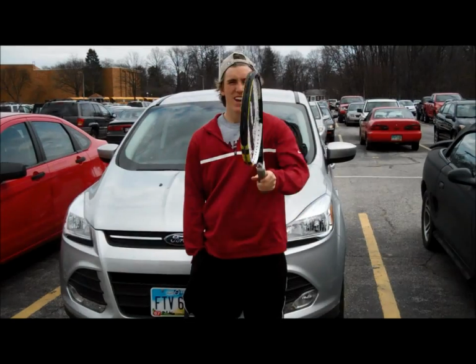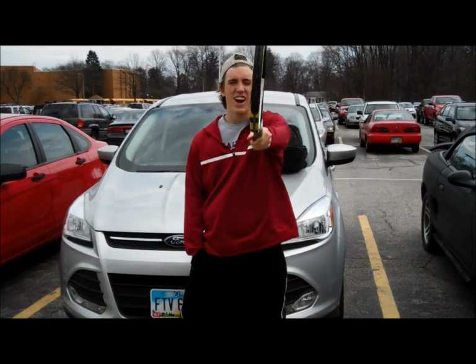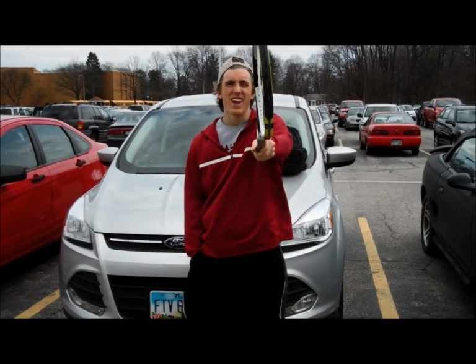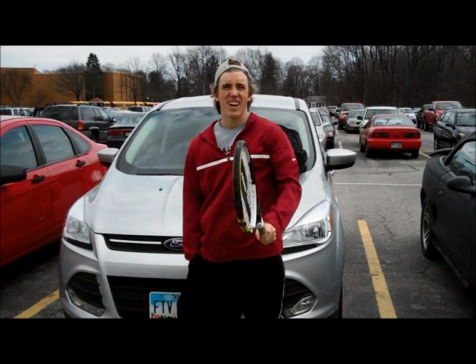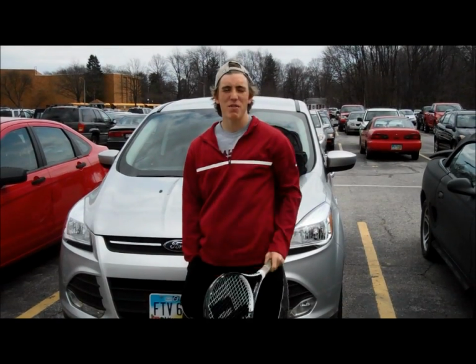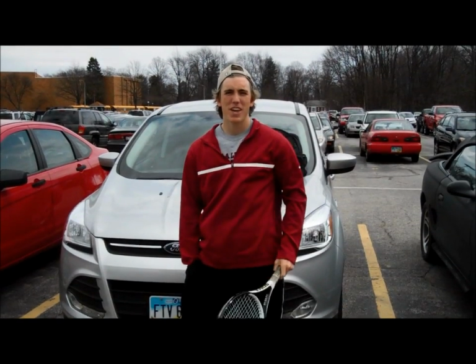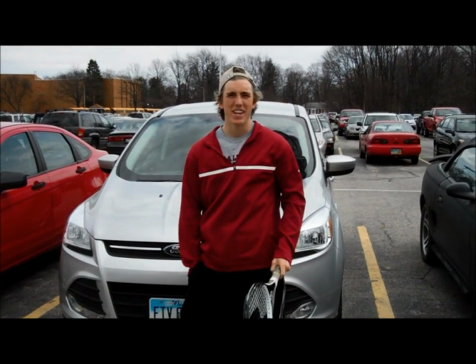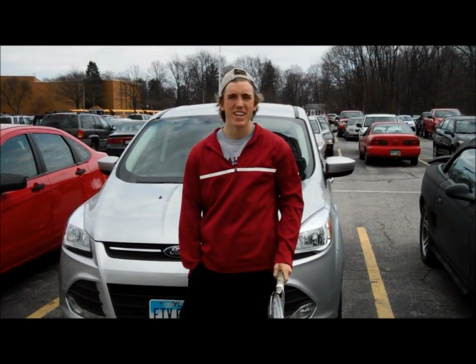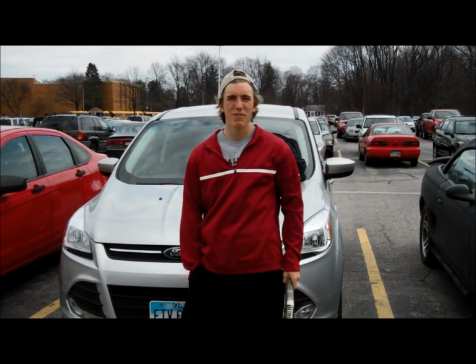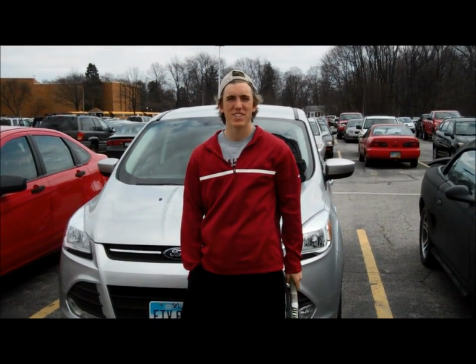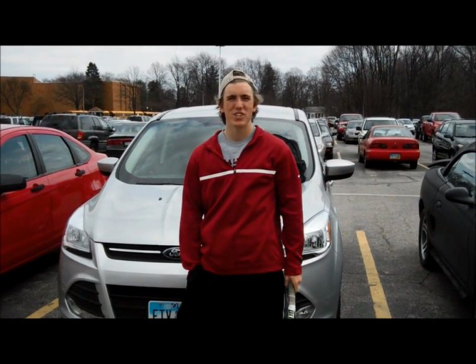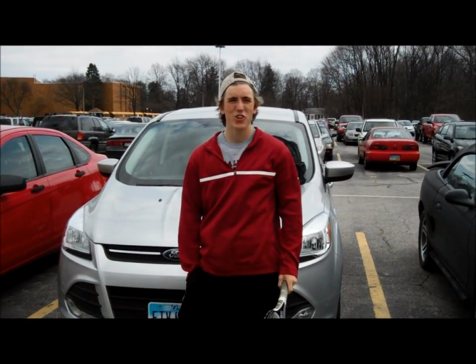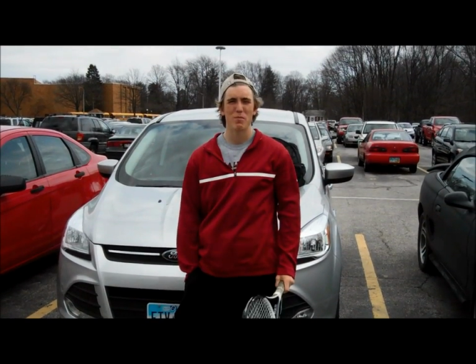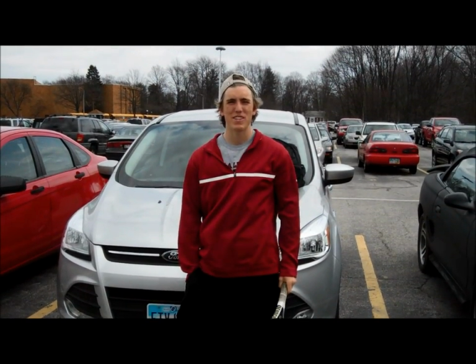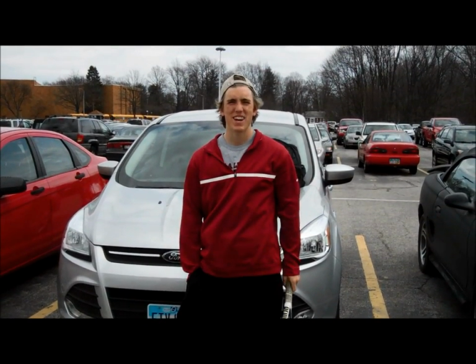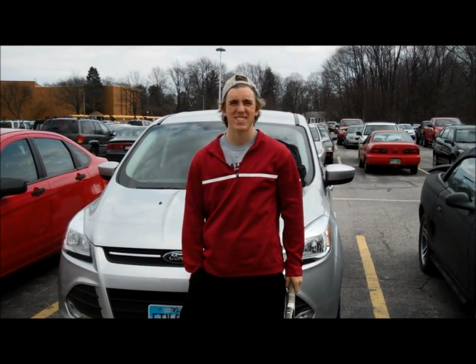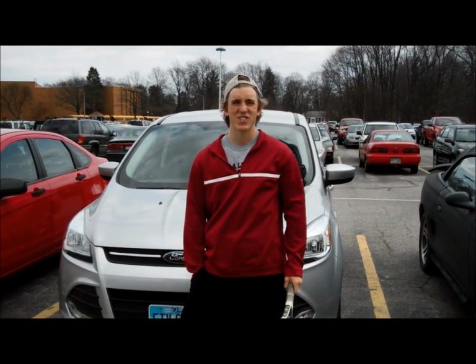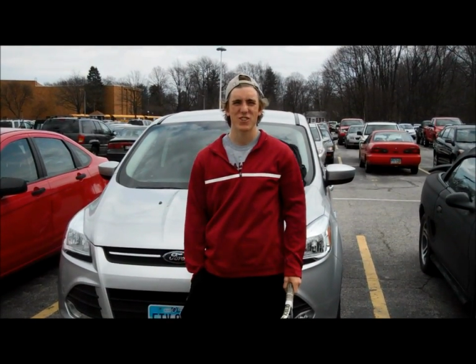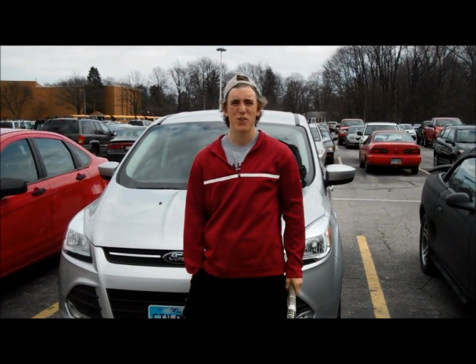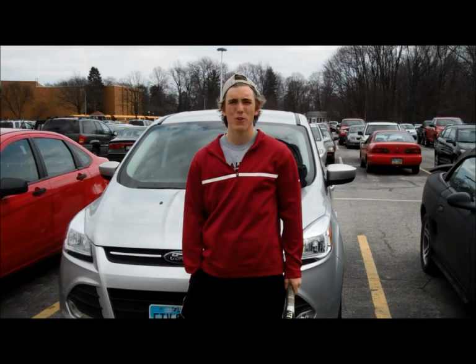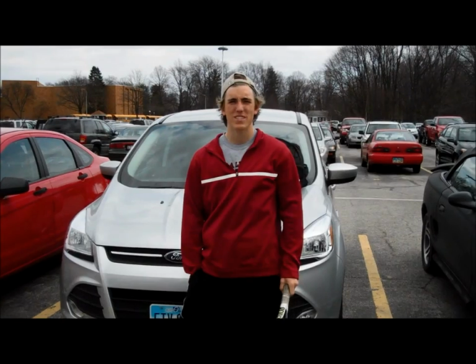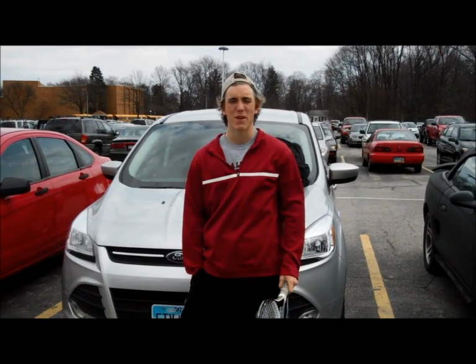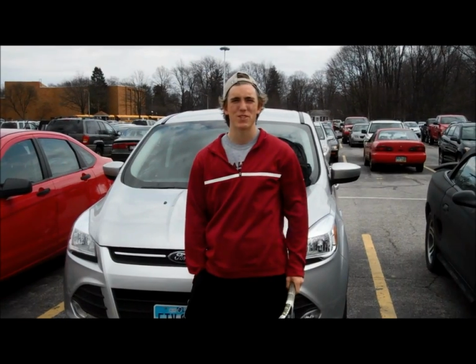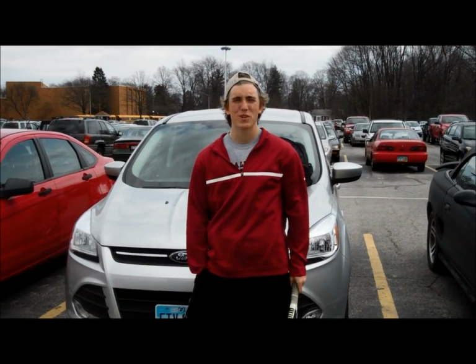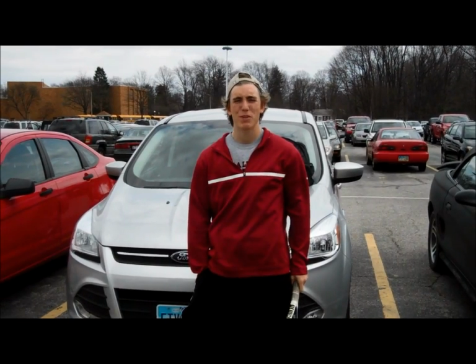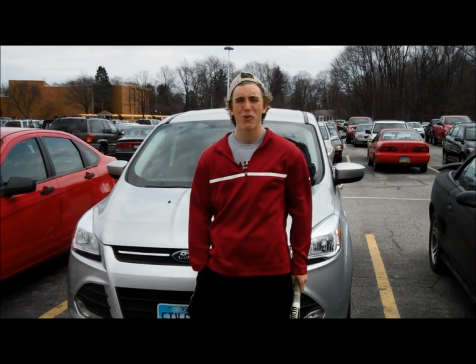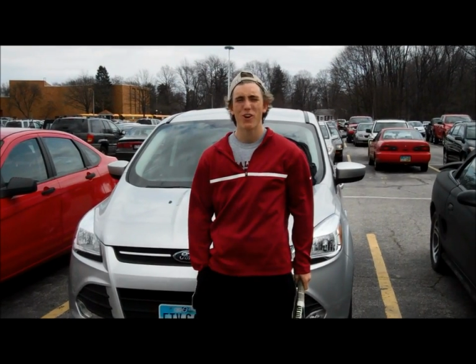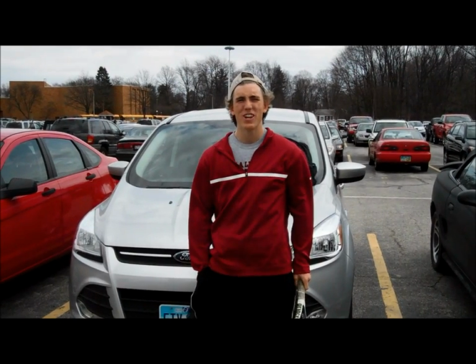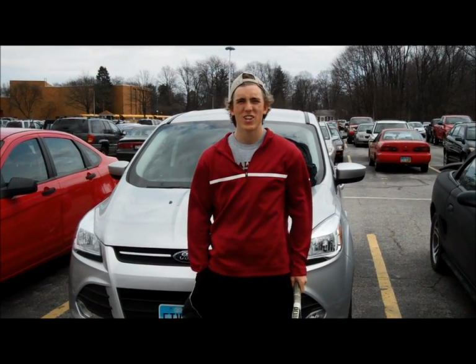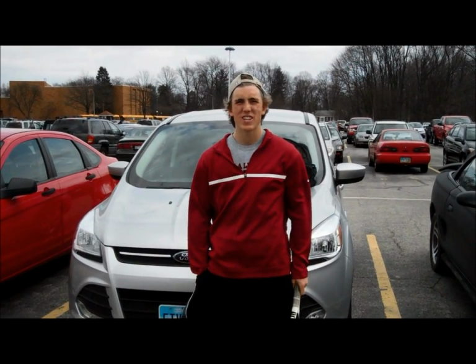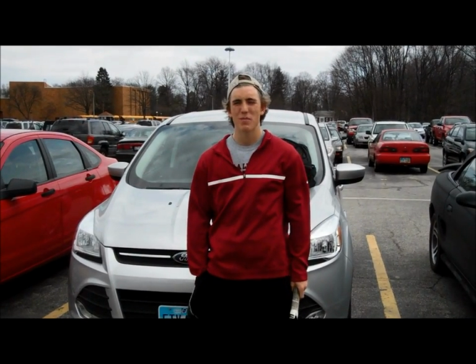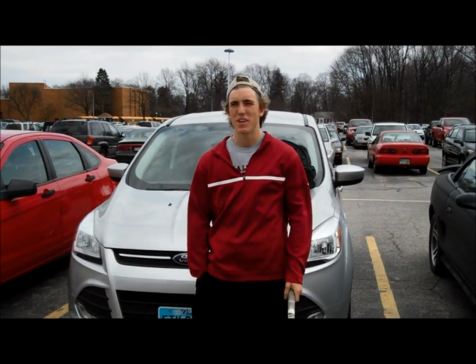Hi, I'm Ken and I'm going to teach you how to play tennis in just a few quick steps so you can be cool just like me.